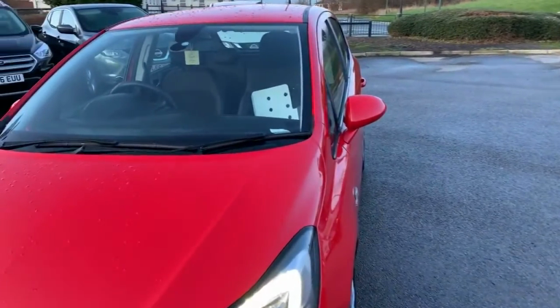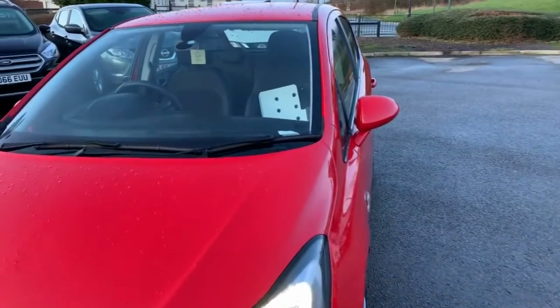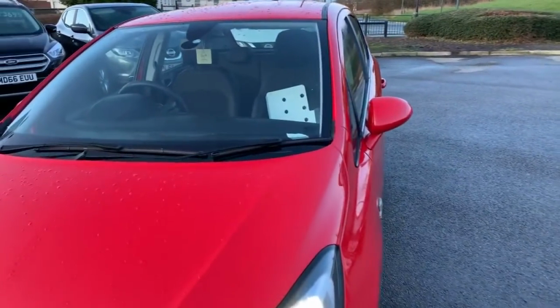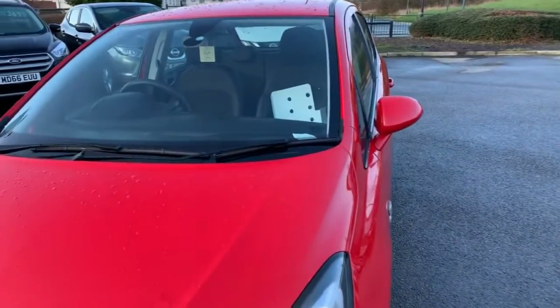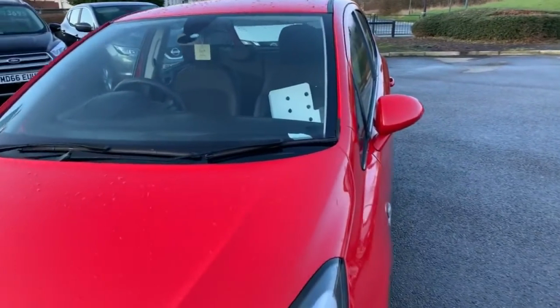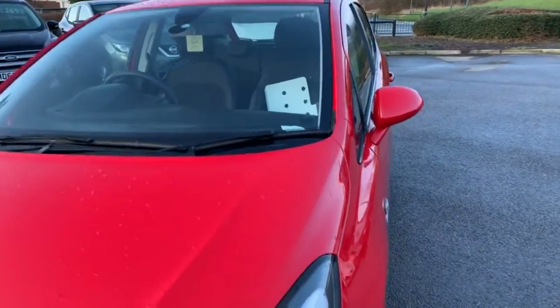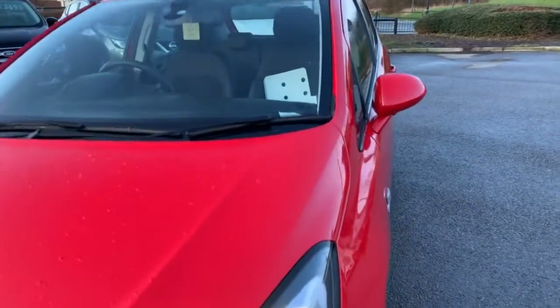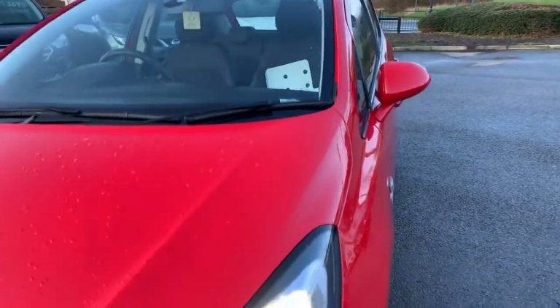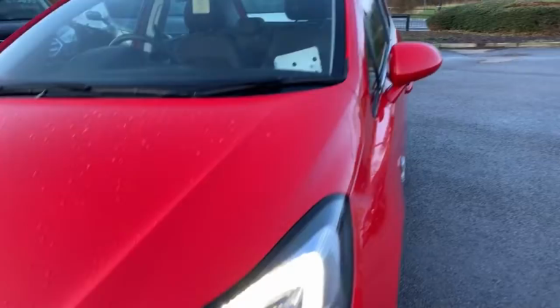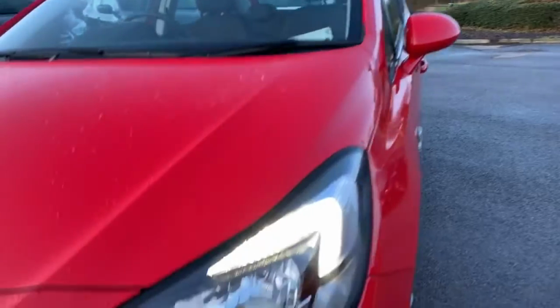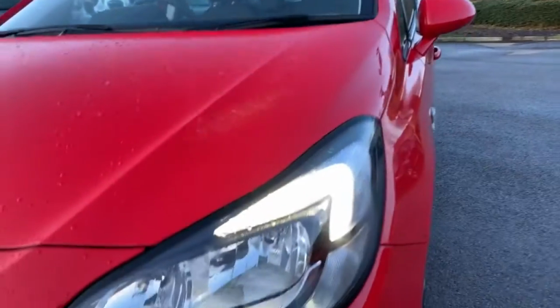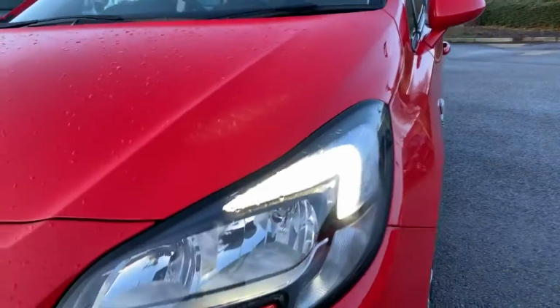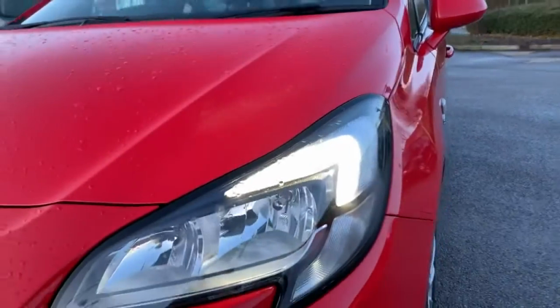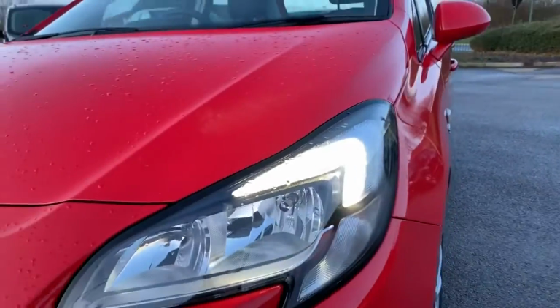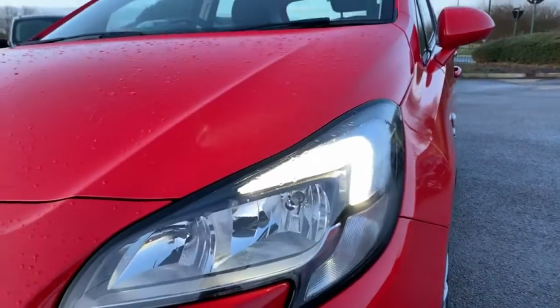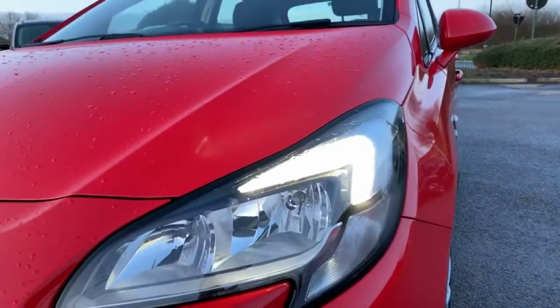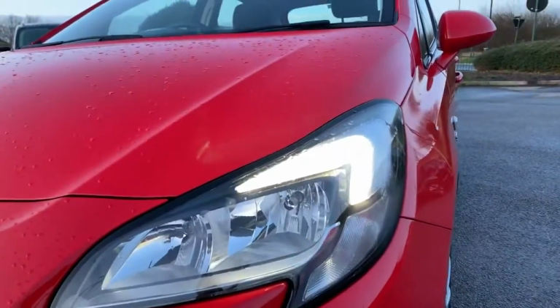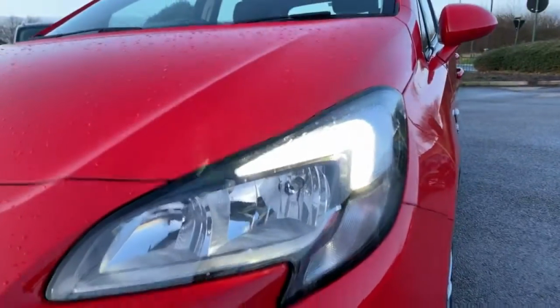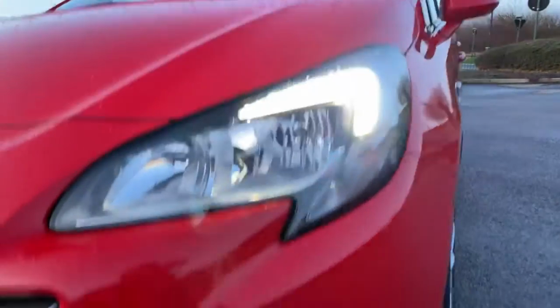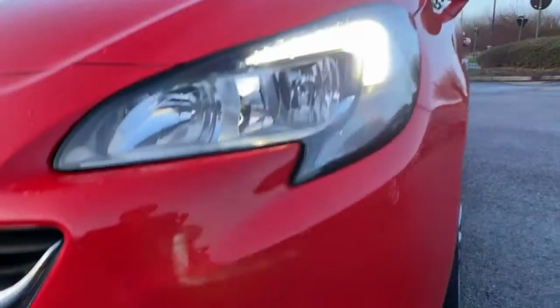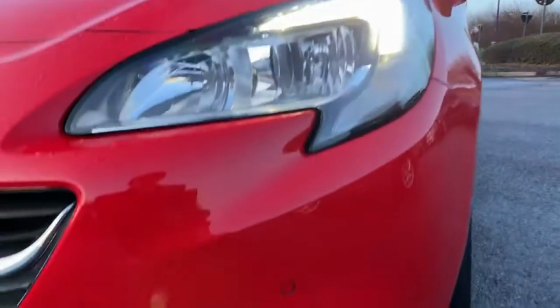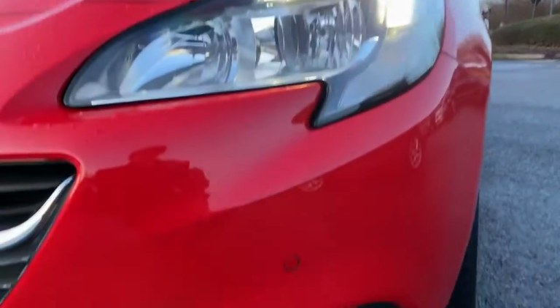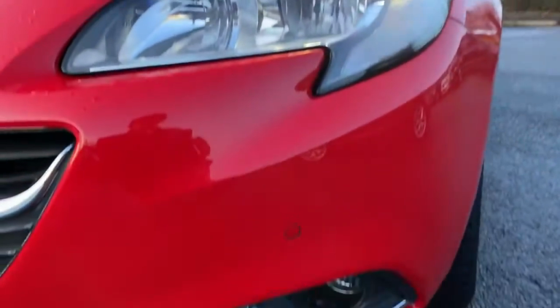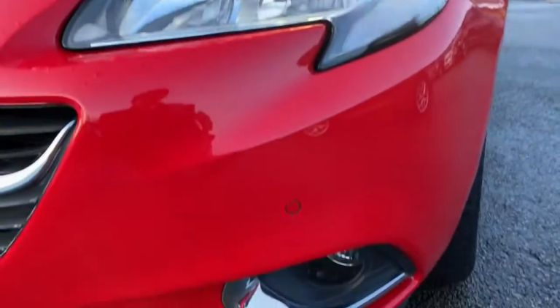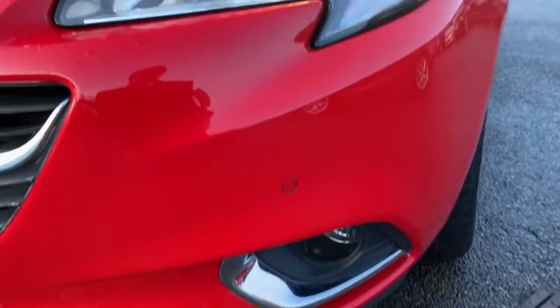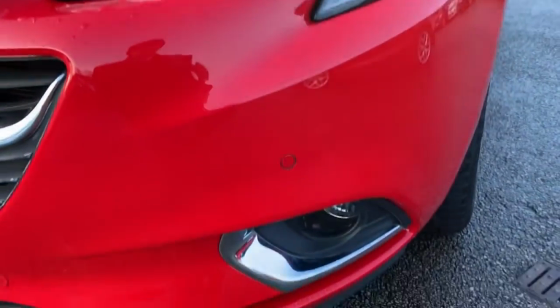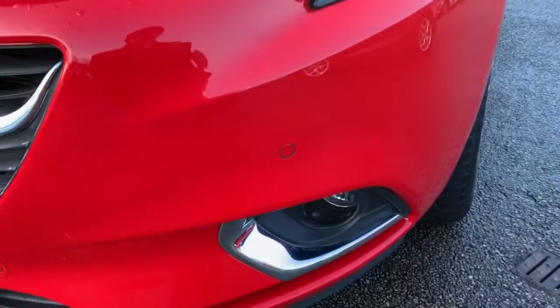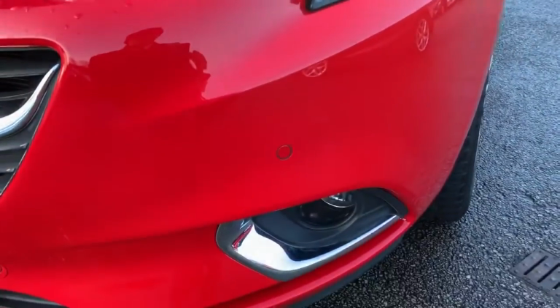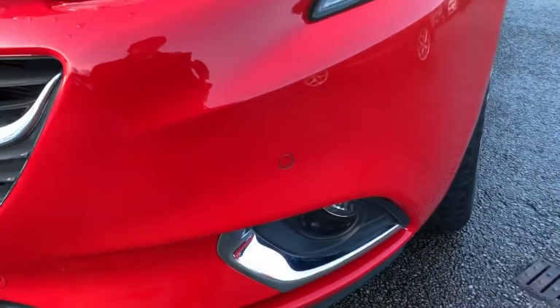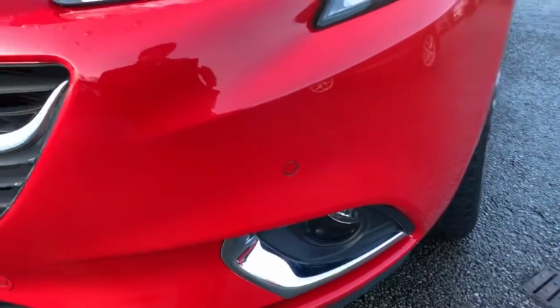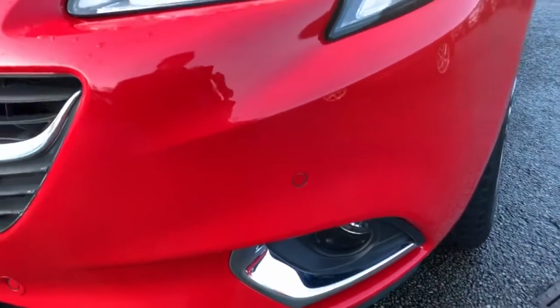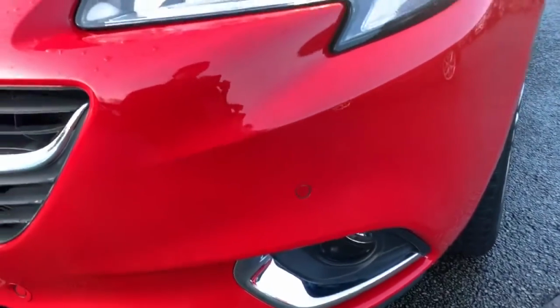Starting from the front, we've got LED daytime running lights, front fog lights and front parking sensors.